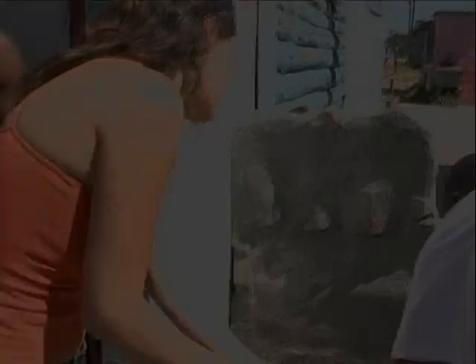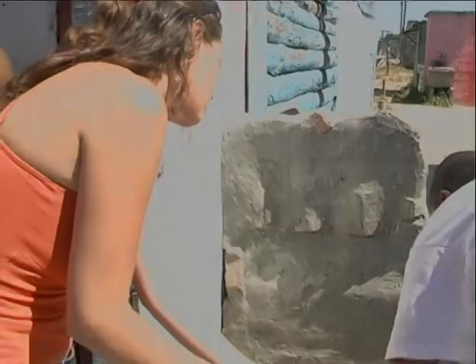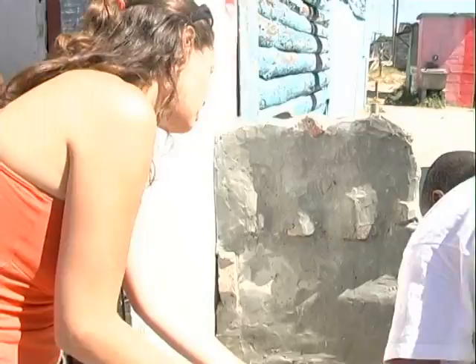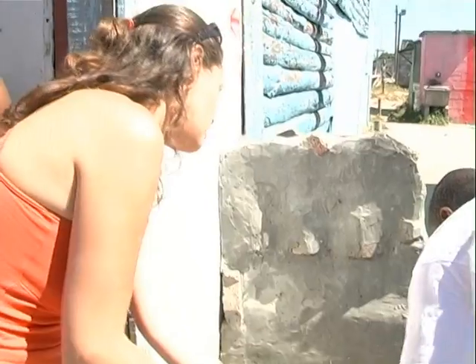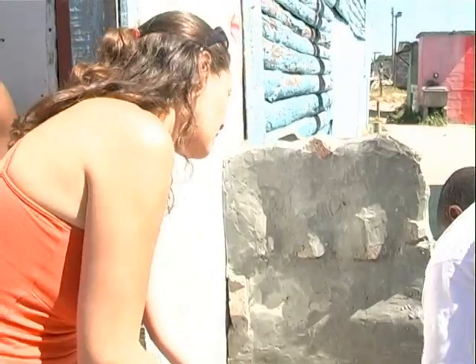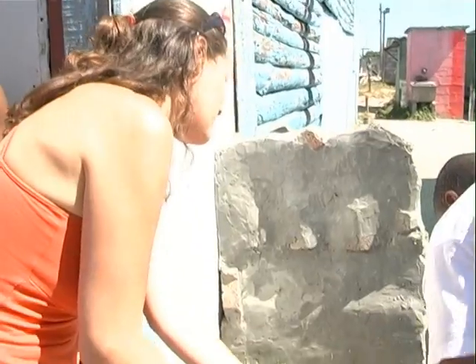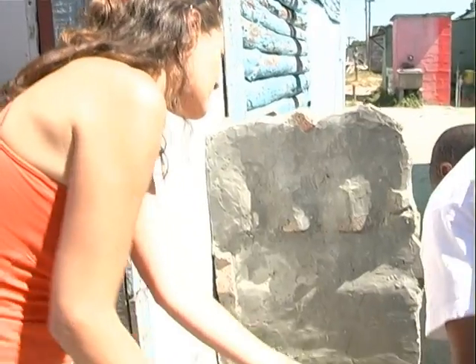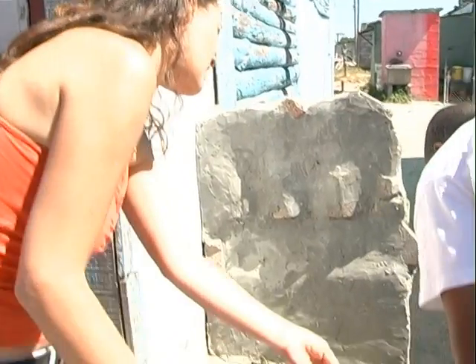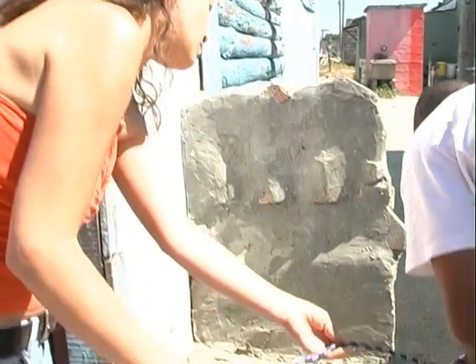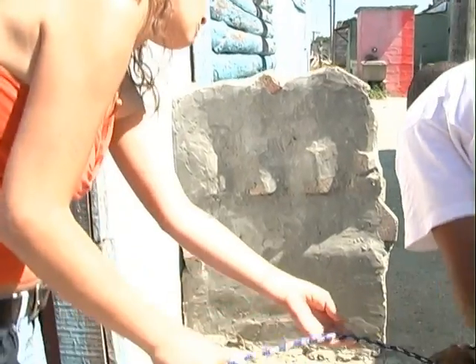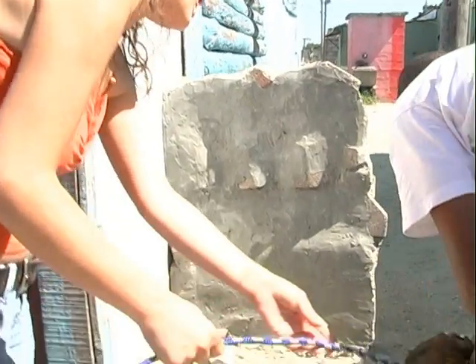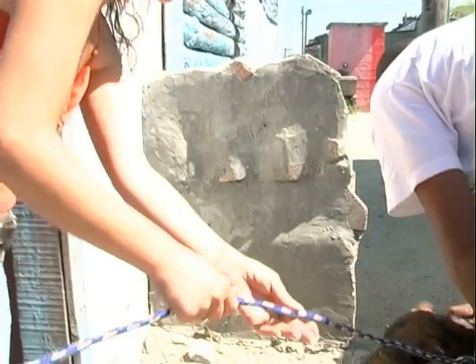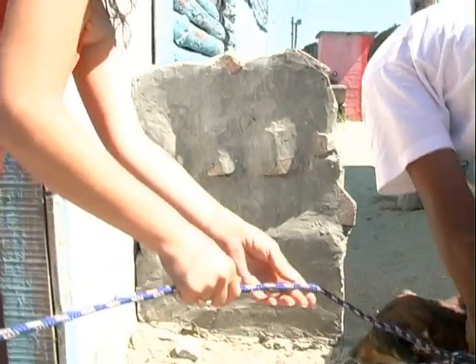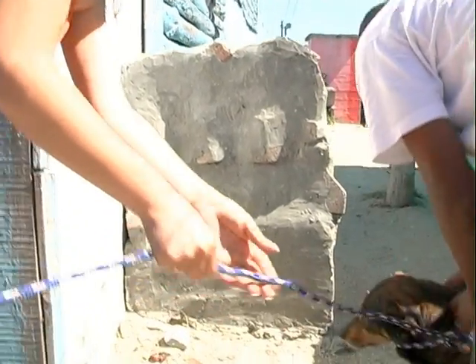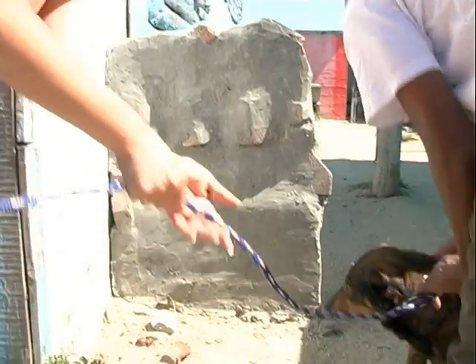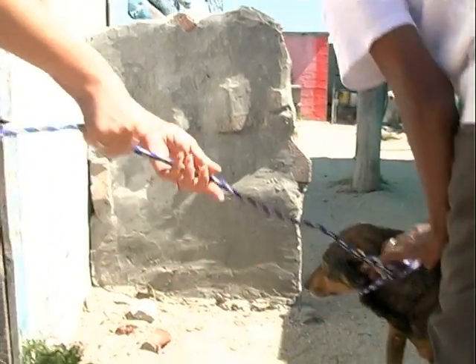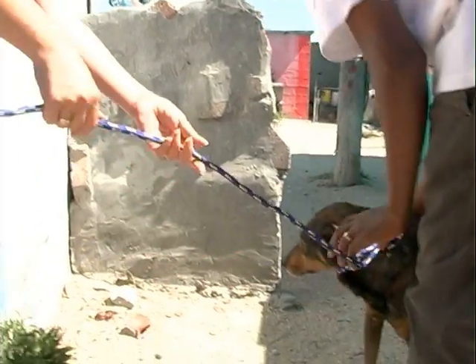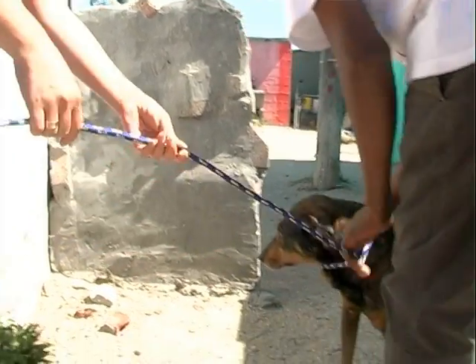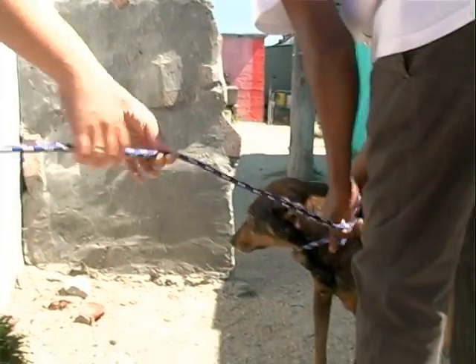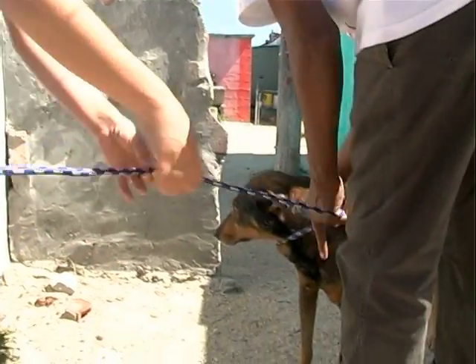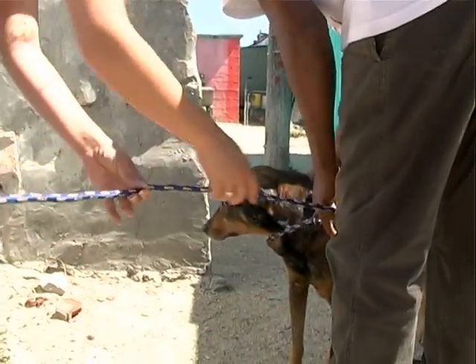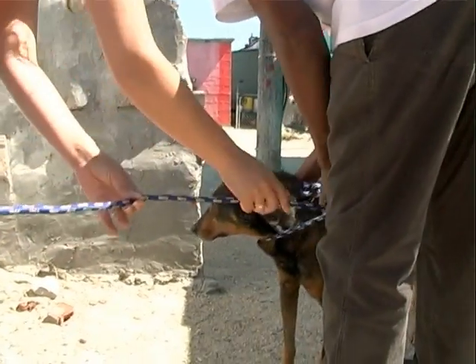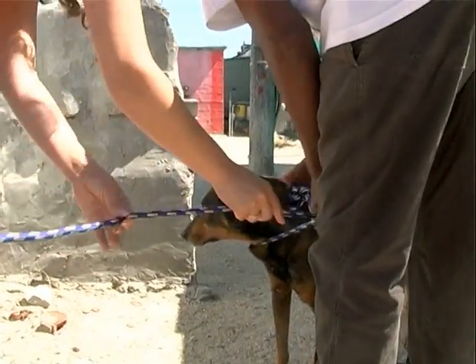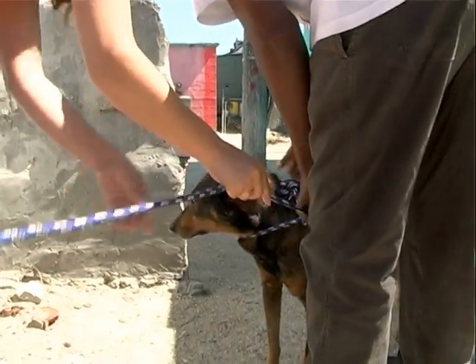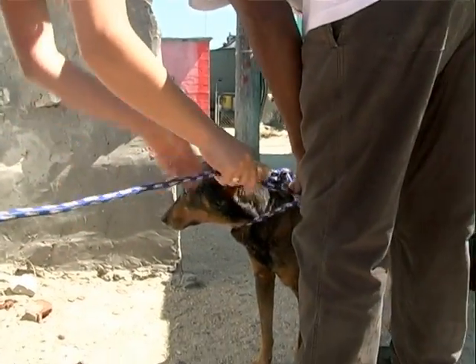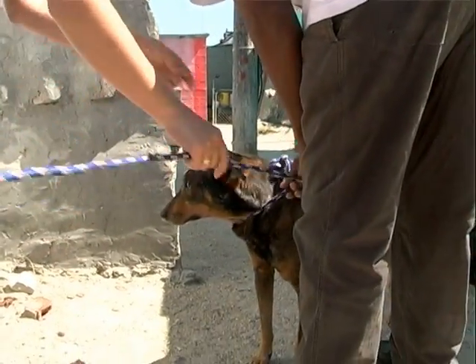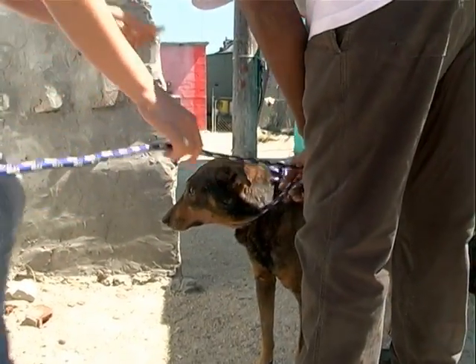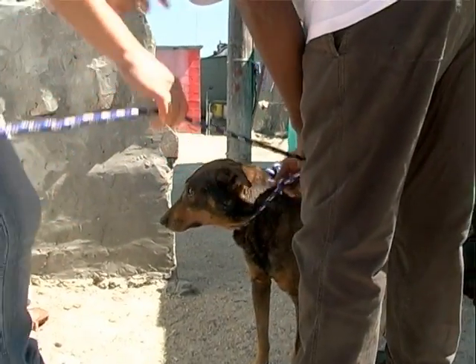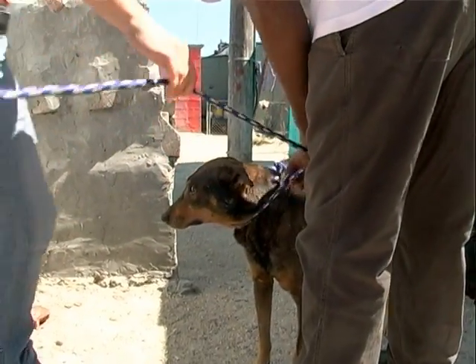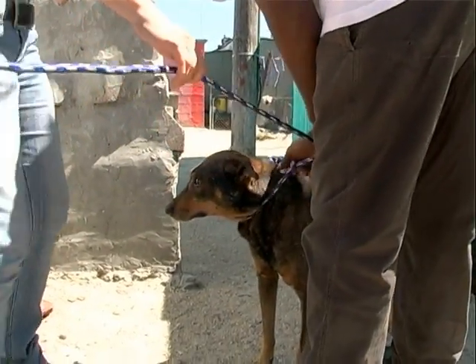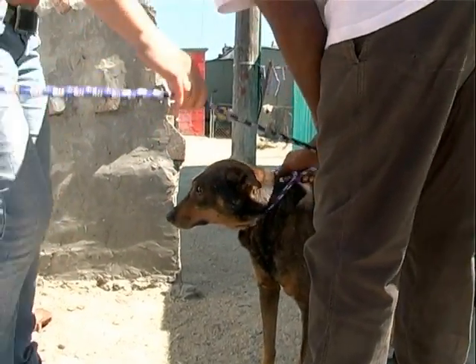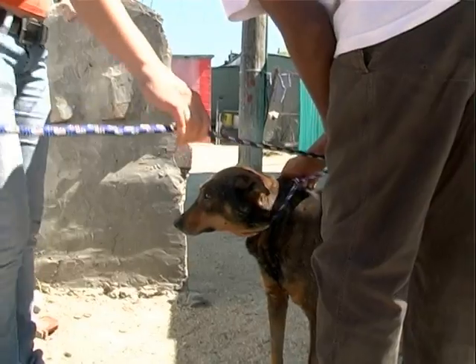She's a little bit scared. Do you know why she's scared? Because she's sore. Damn it, darling. I know it's sore.